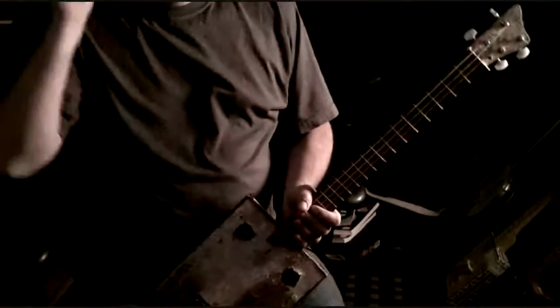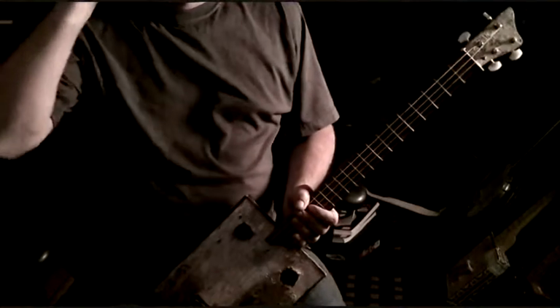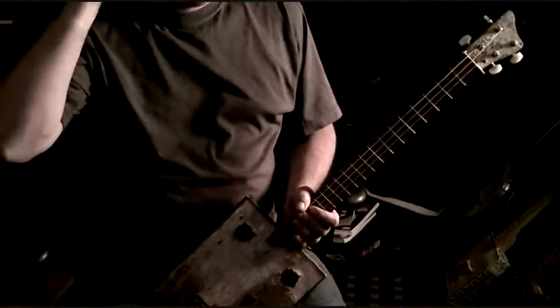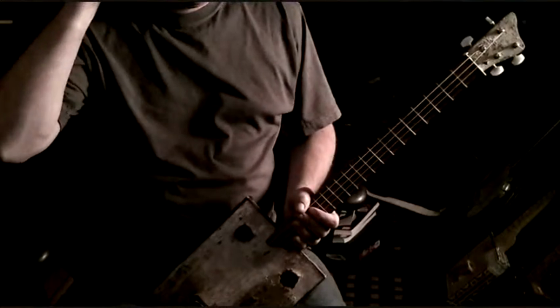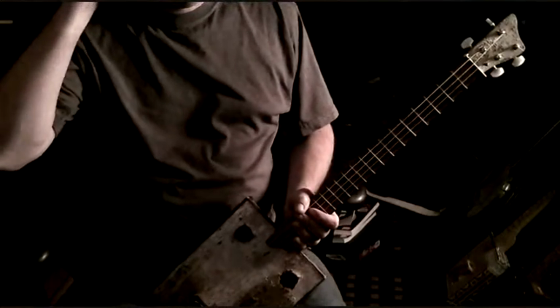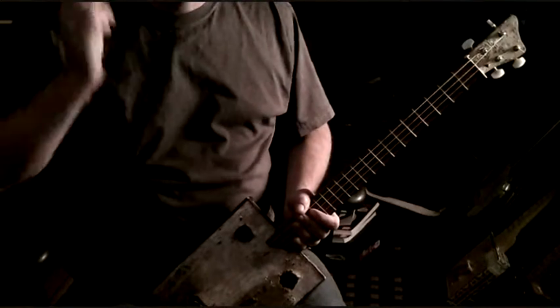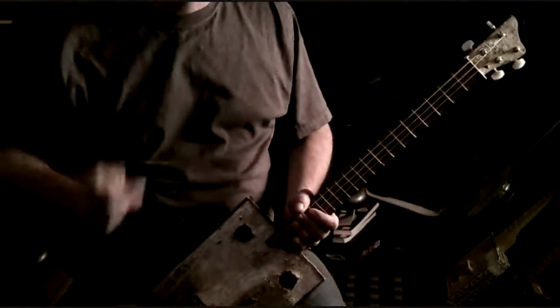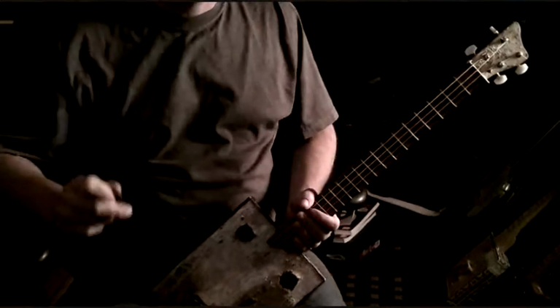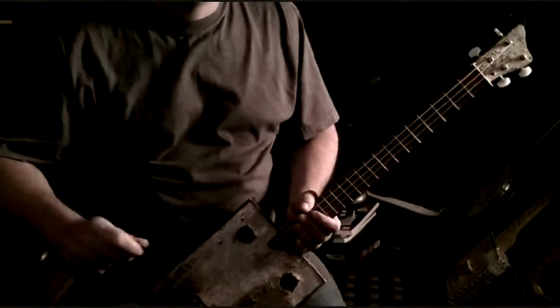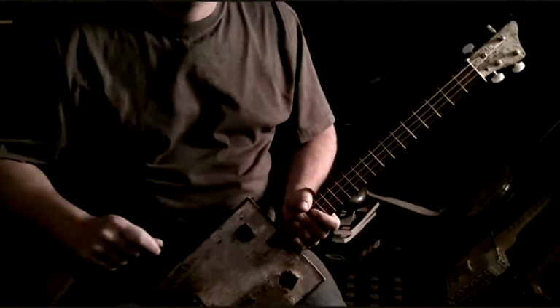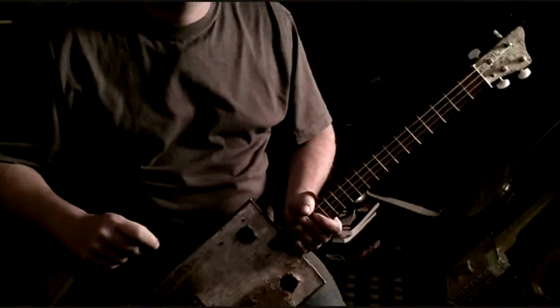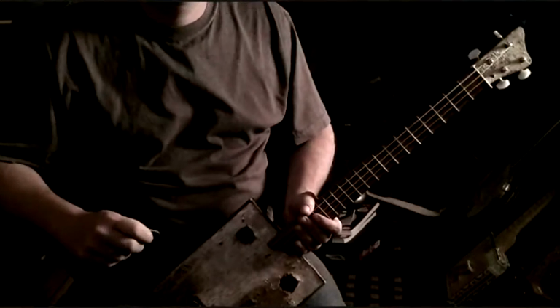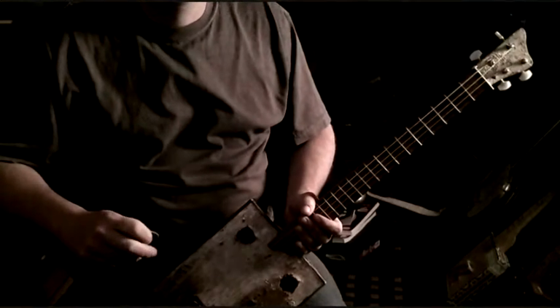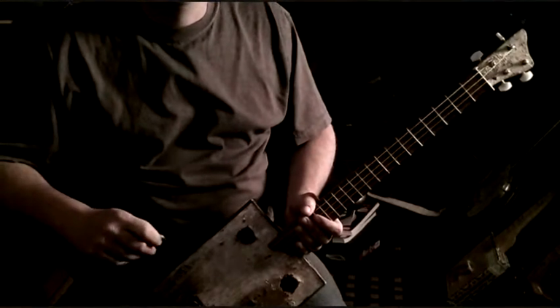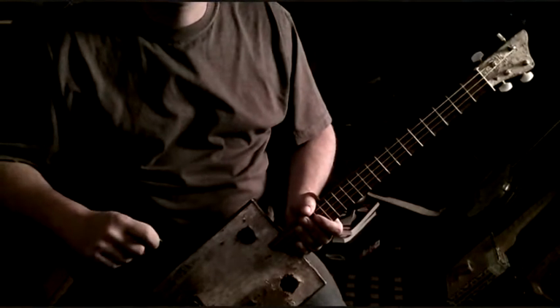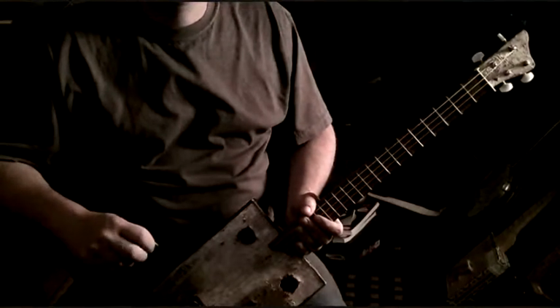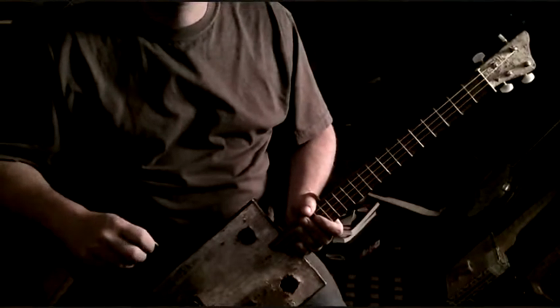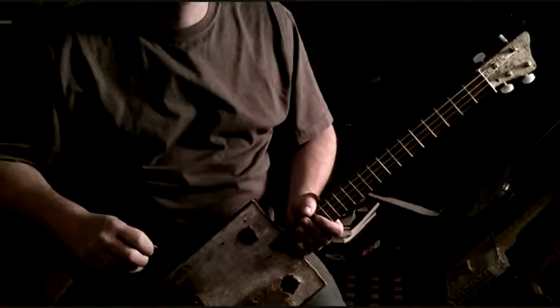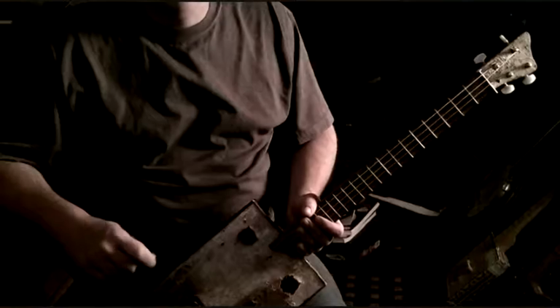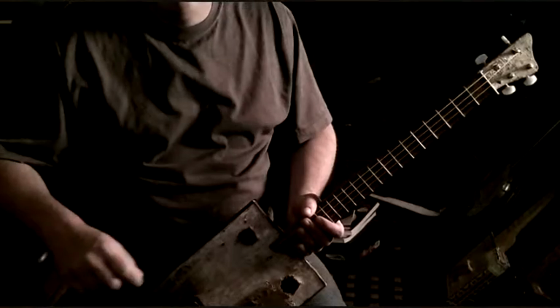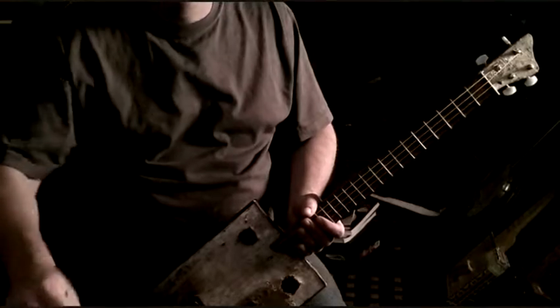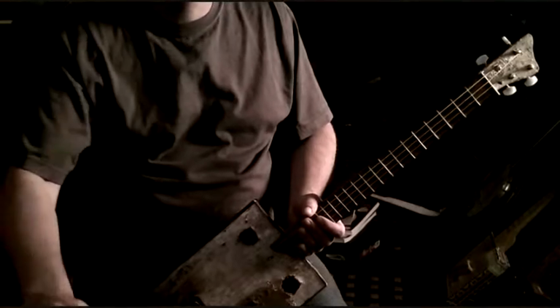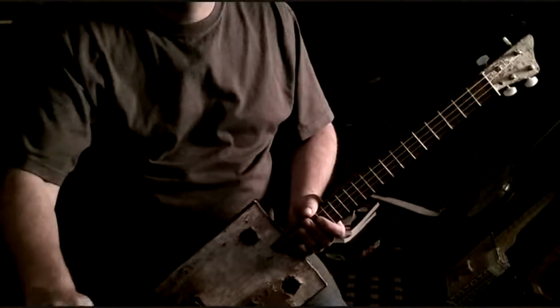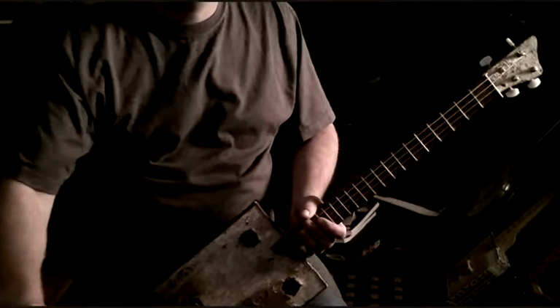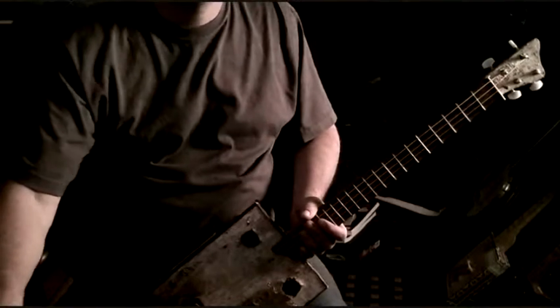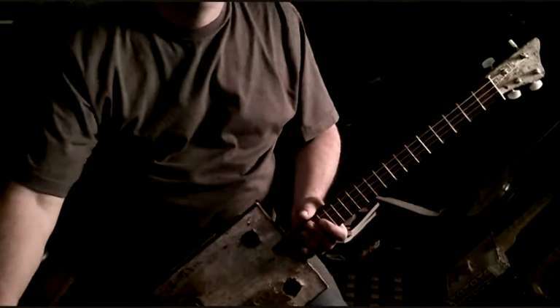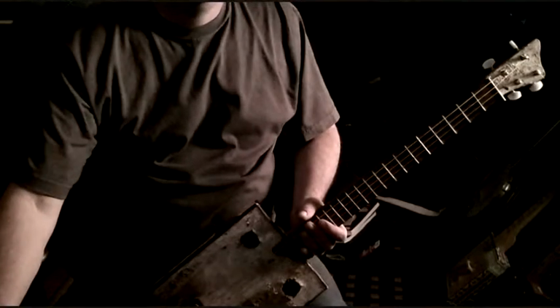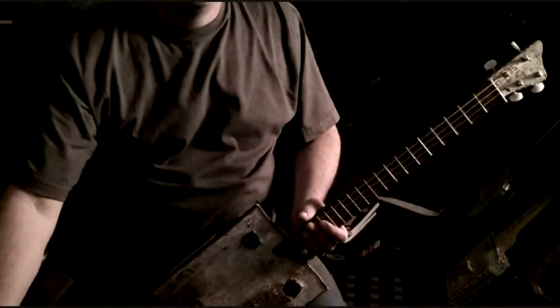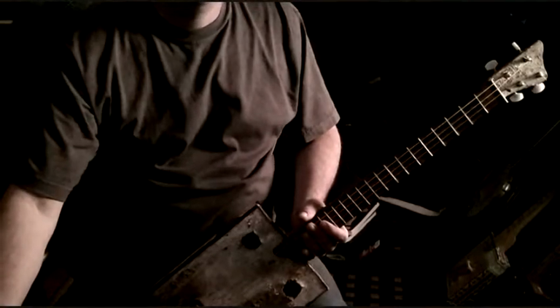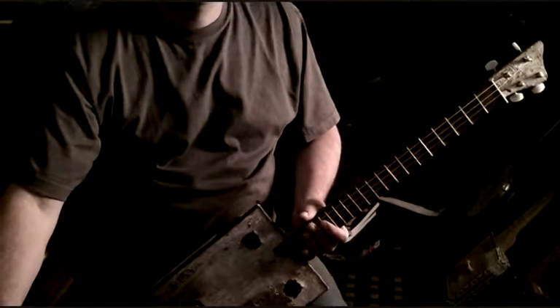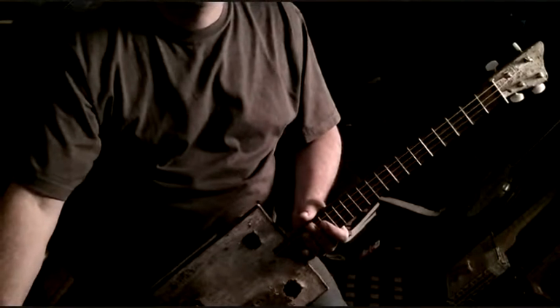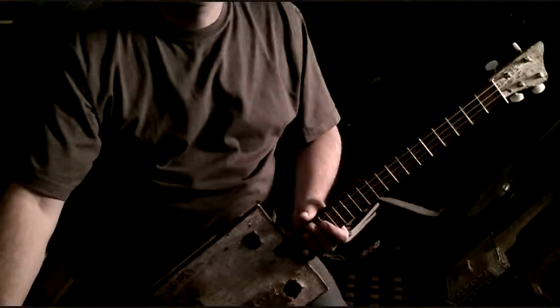So there you go. Hopefully that's a pretty basic 12-bar blues shuffle lesson for you, and I hope that helps. We'll see you guys later.